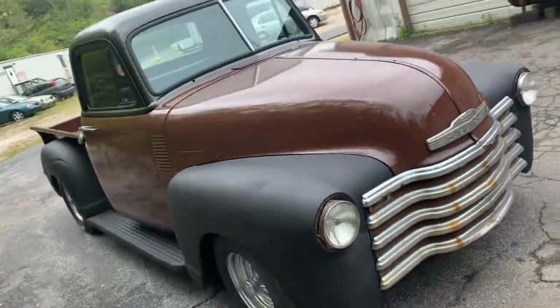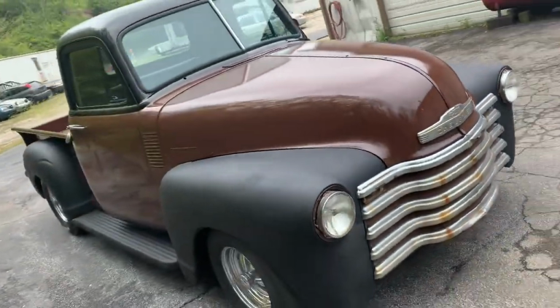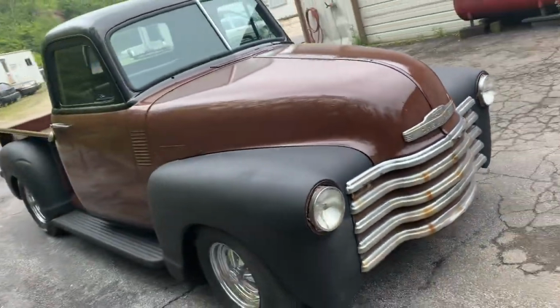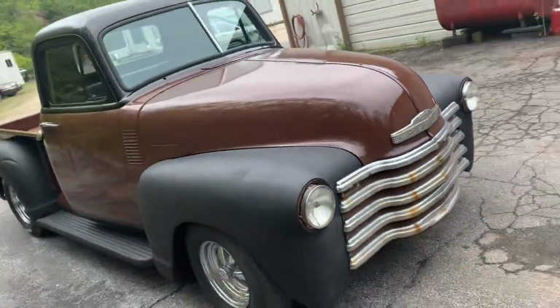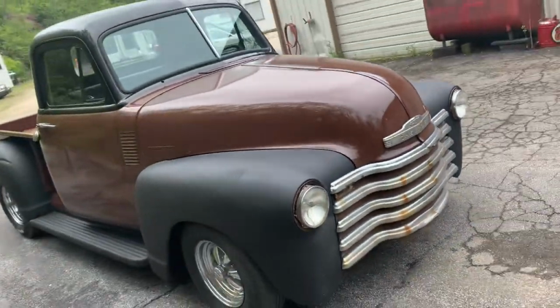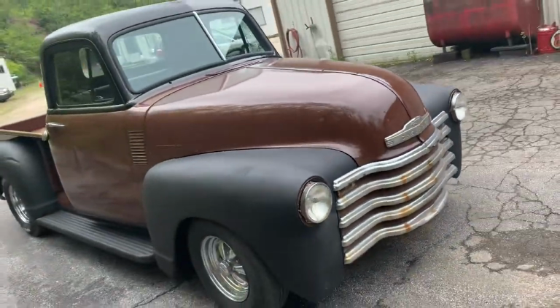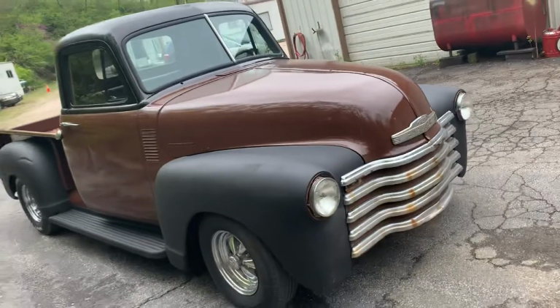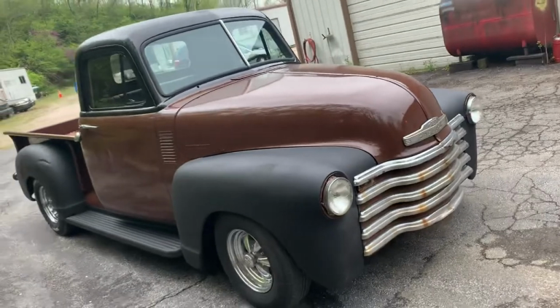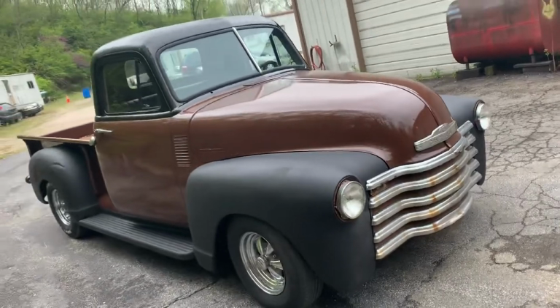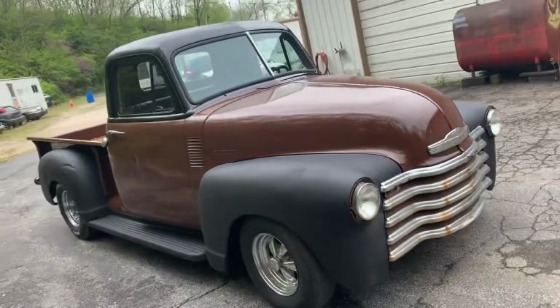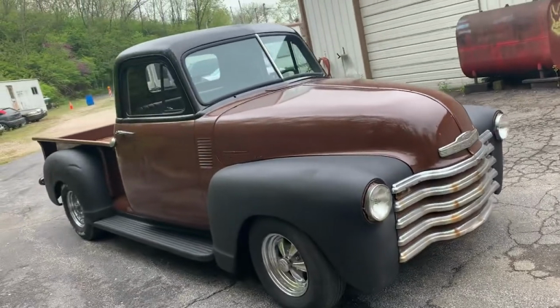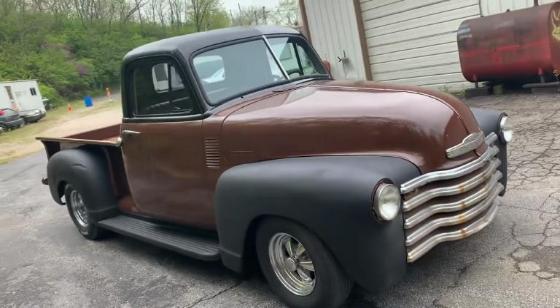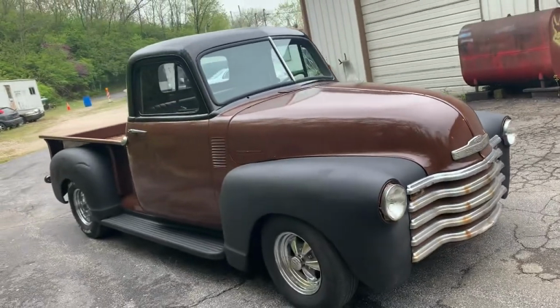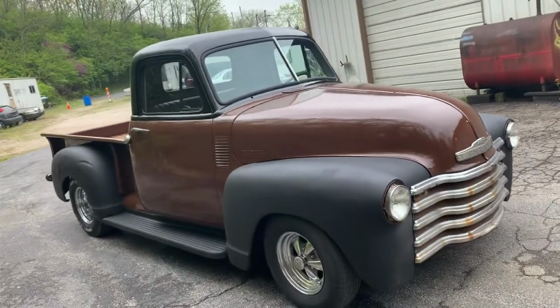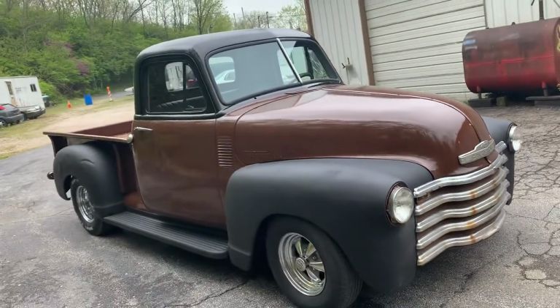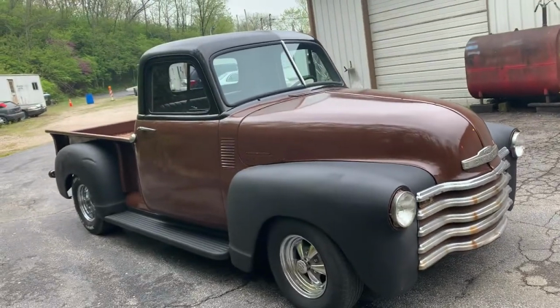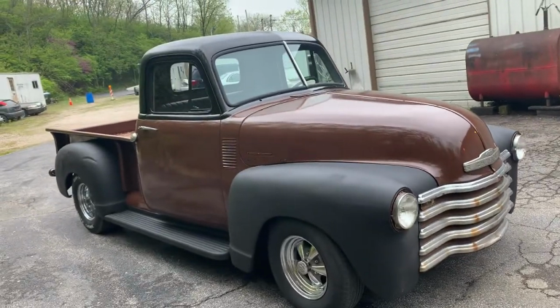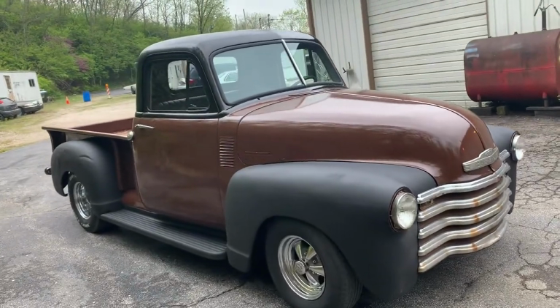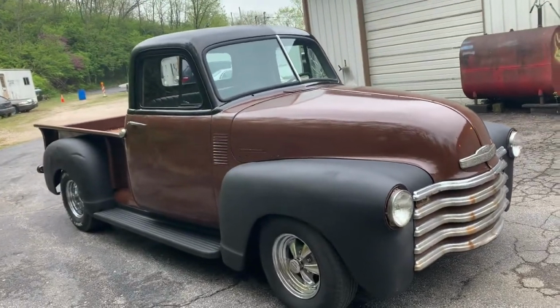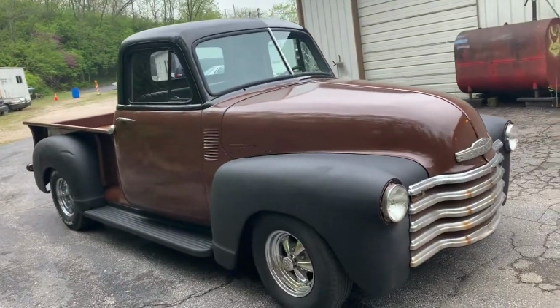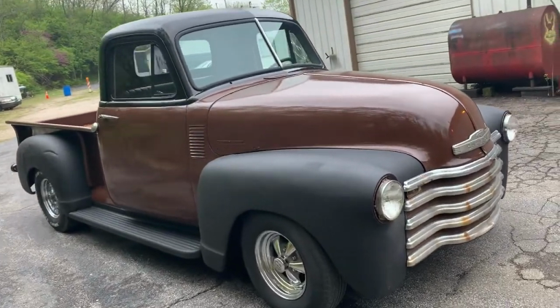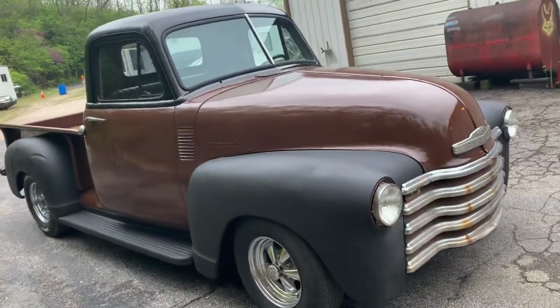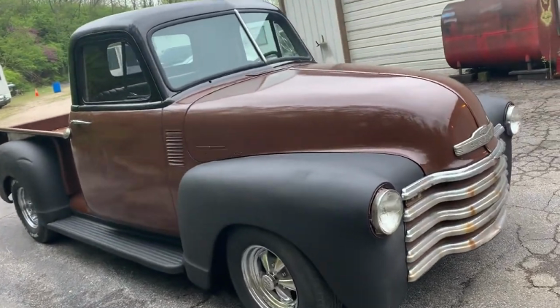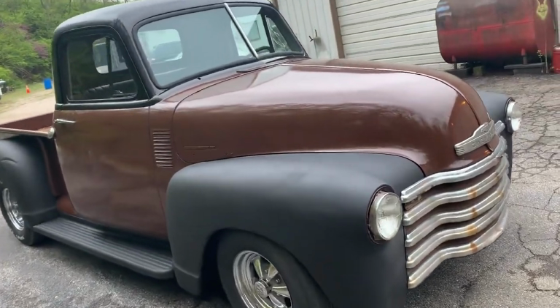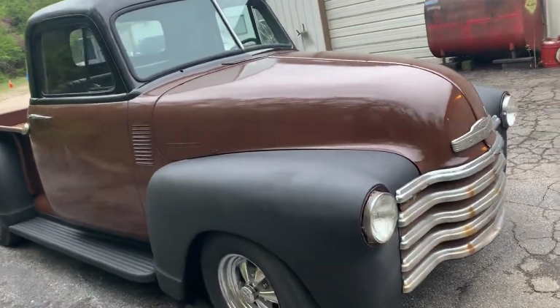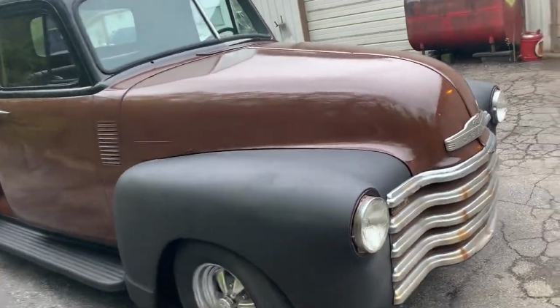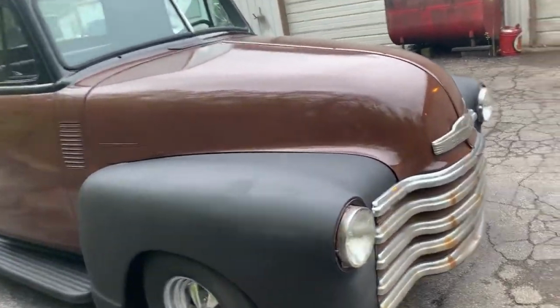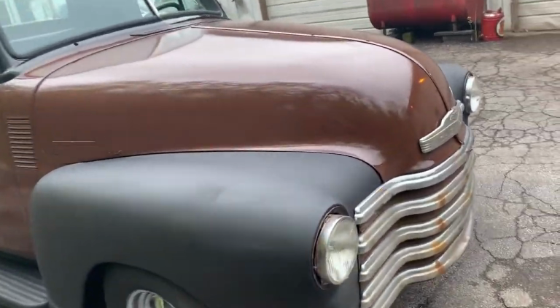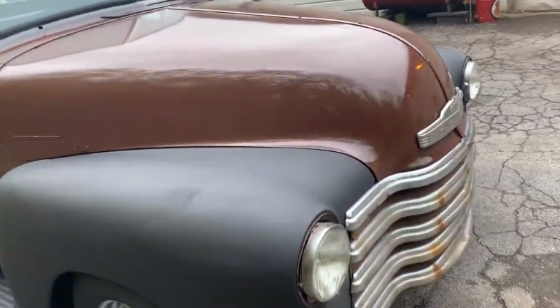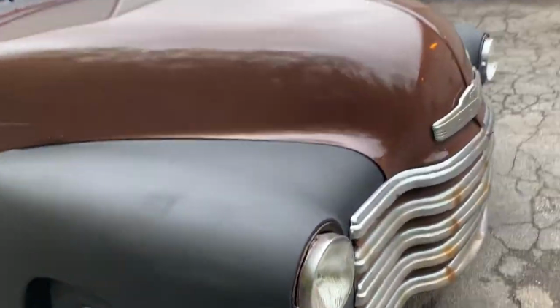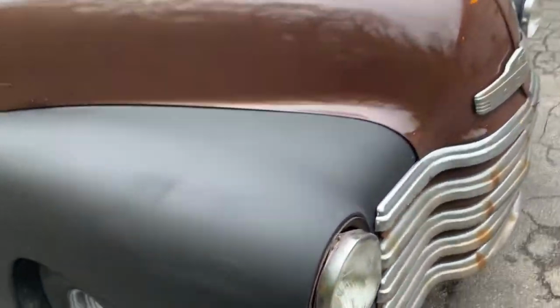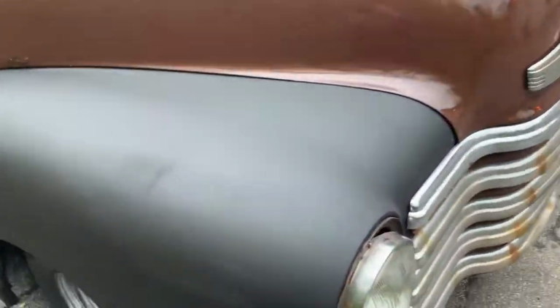I call it shake rattle and roll because that's what it does rolling down the road. There's no insulation in it, nothing like that.